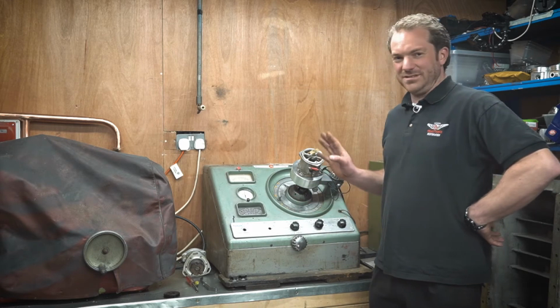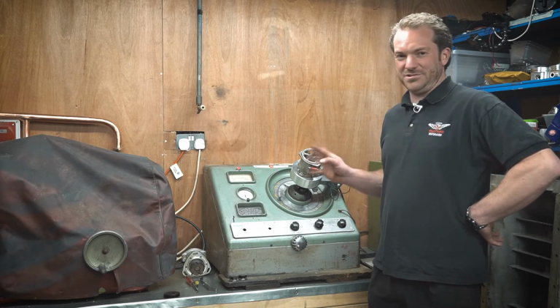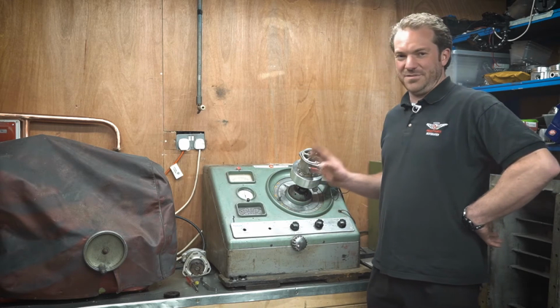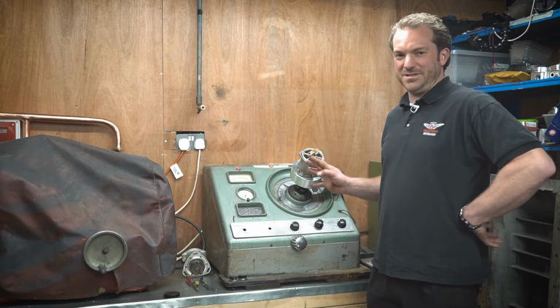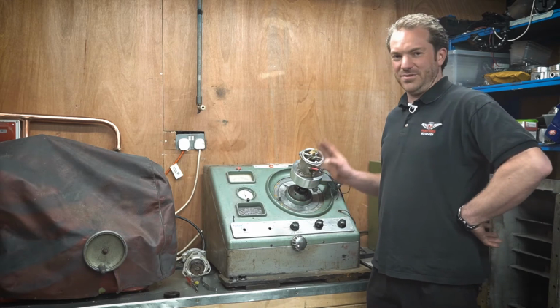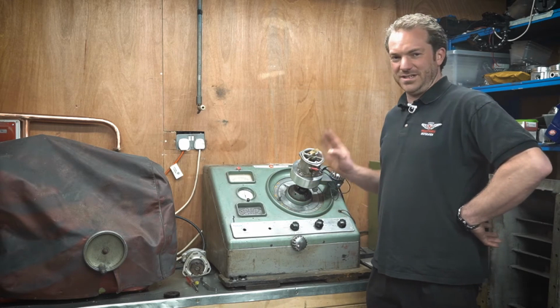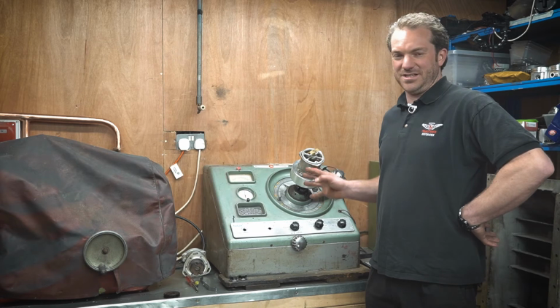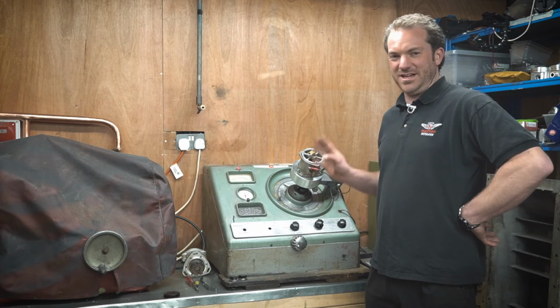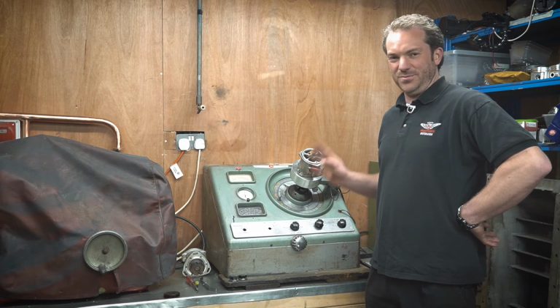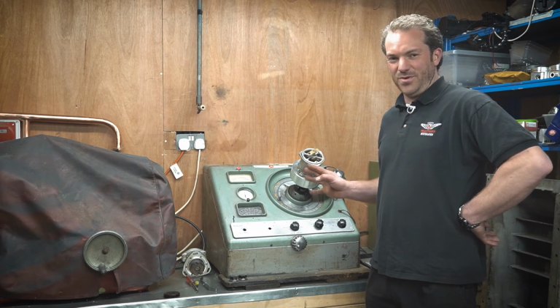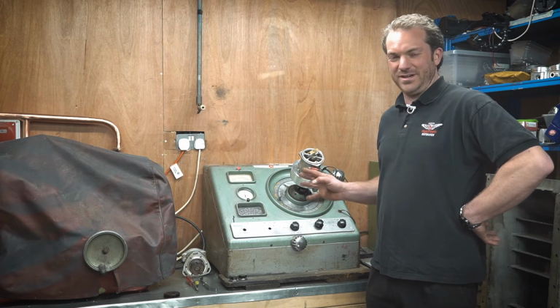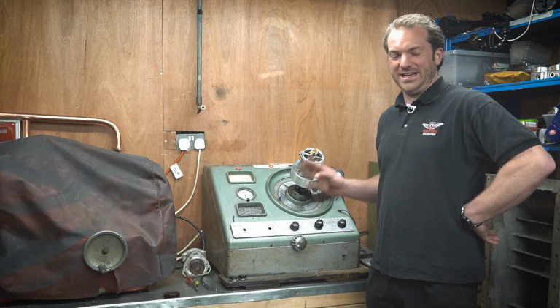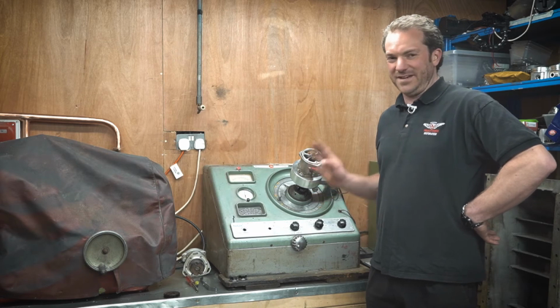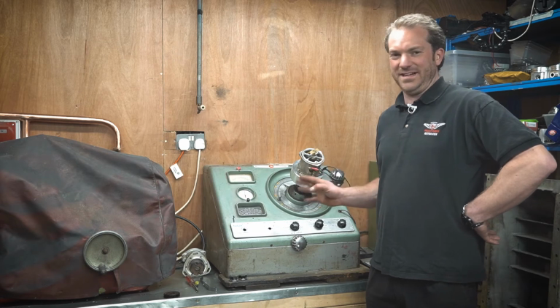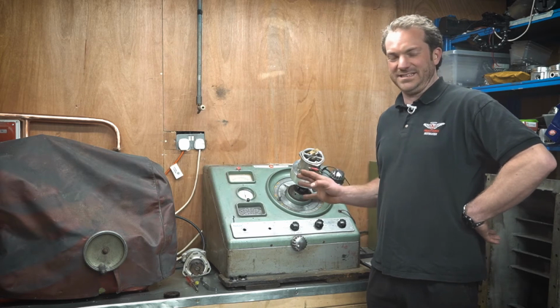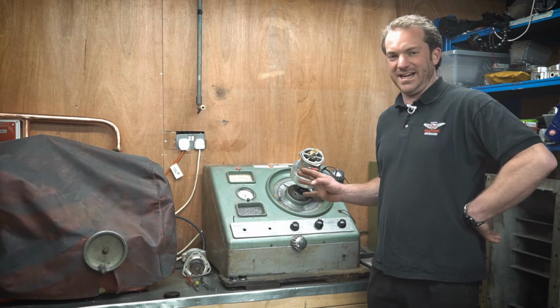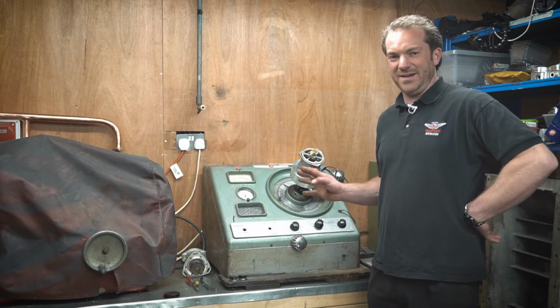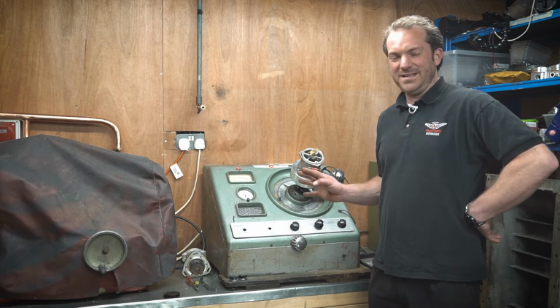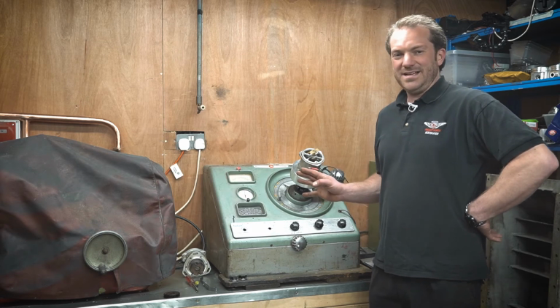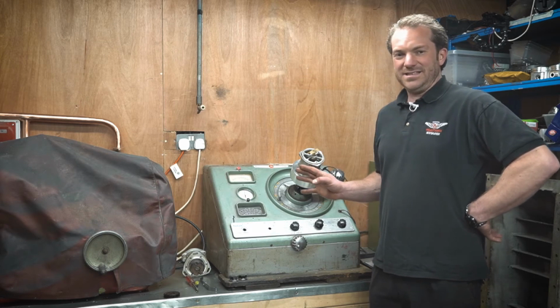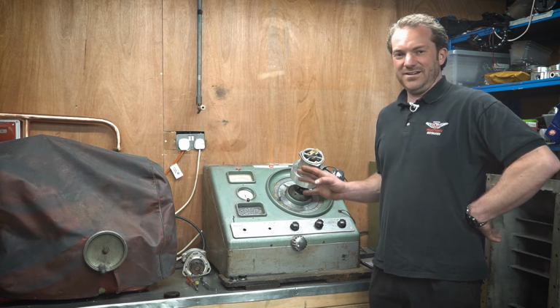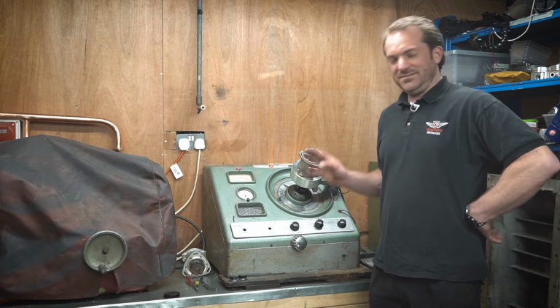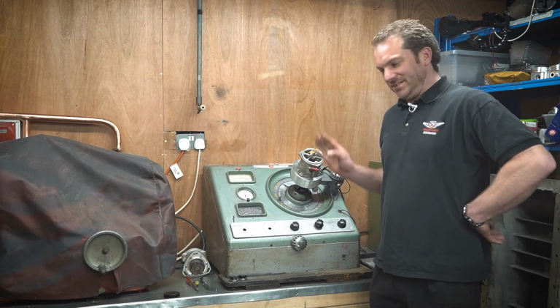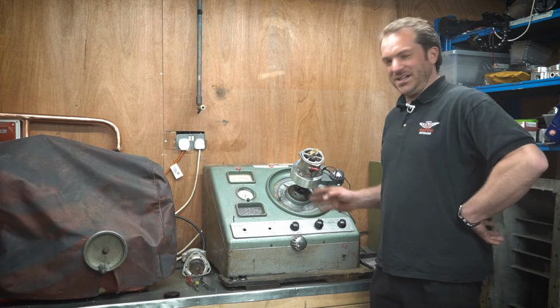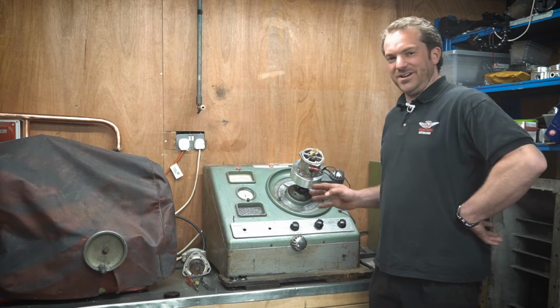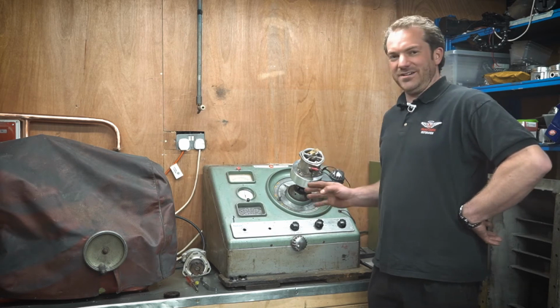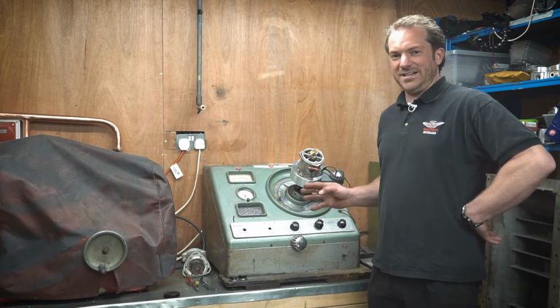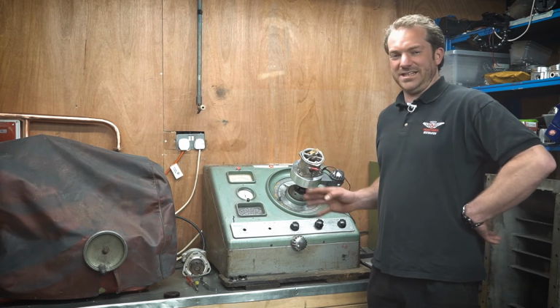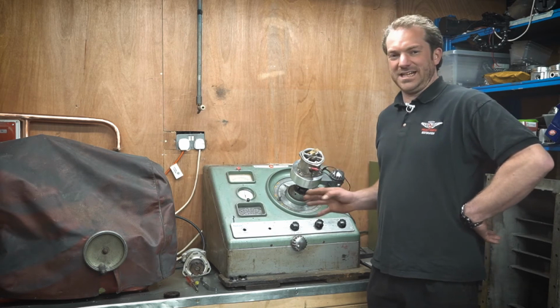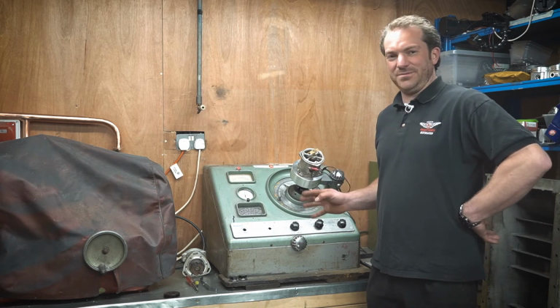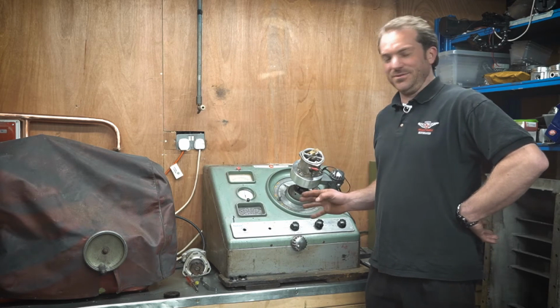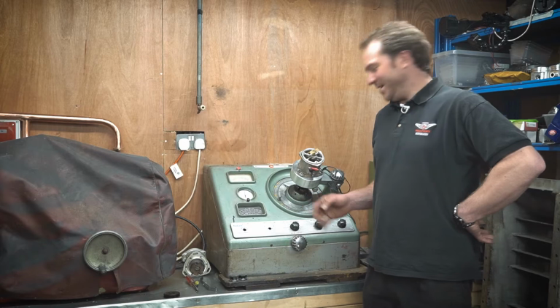This distributor is quite dirty and worn and definitely needs setting up. Let's turn it on and you'll see exactly what I'm talking about.